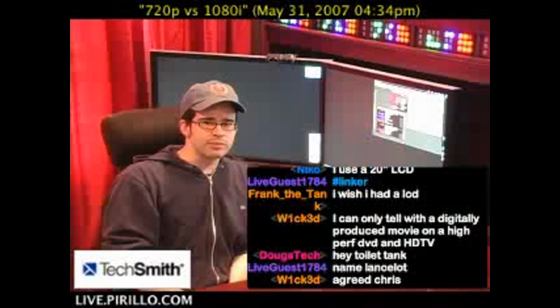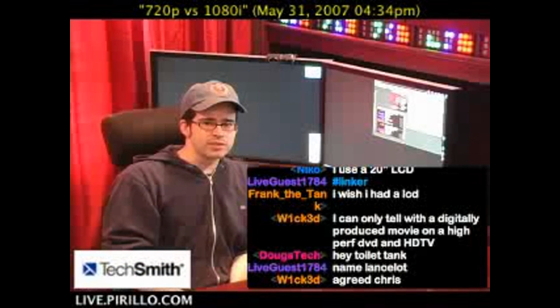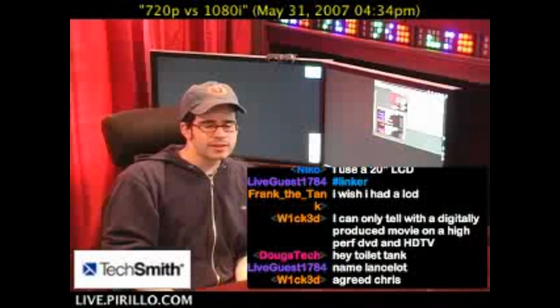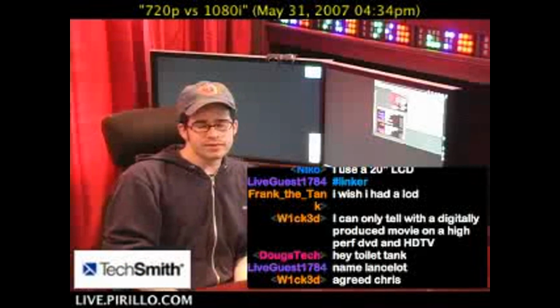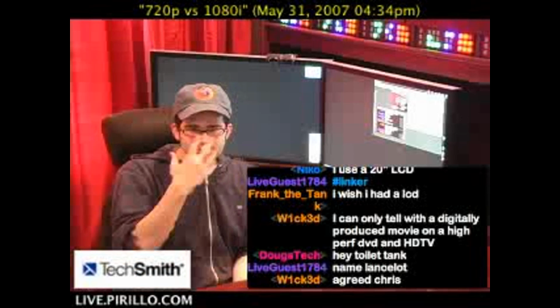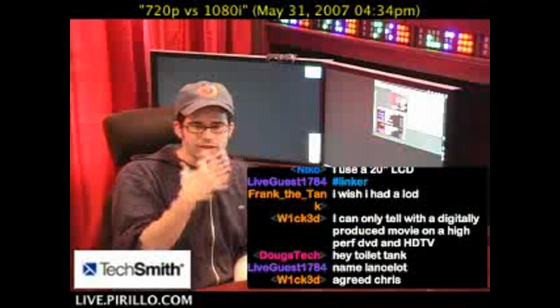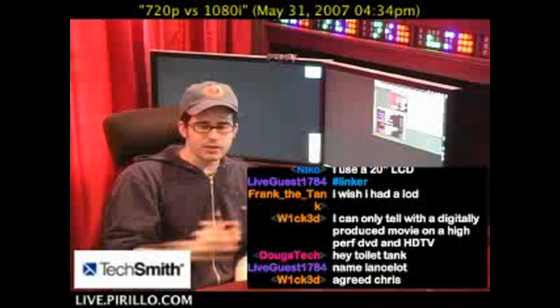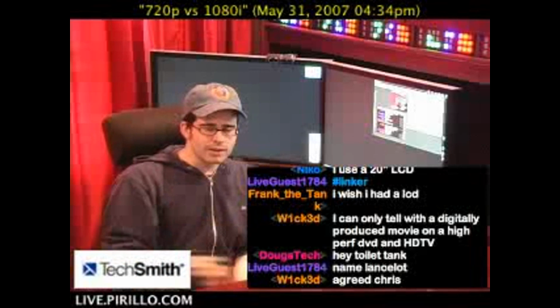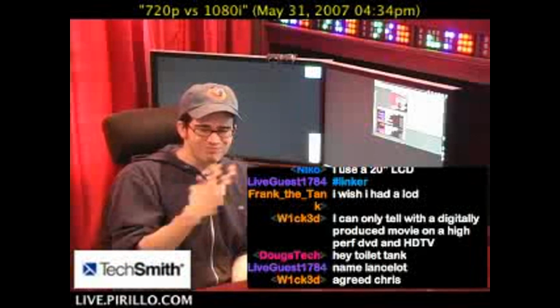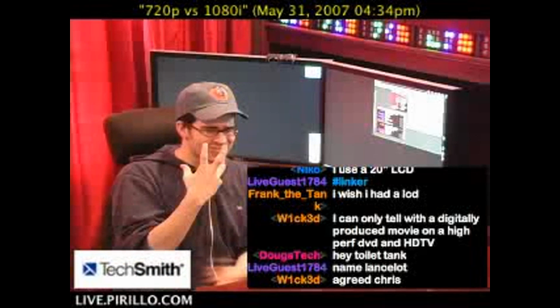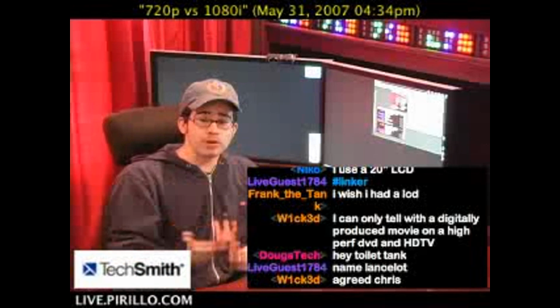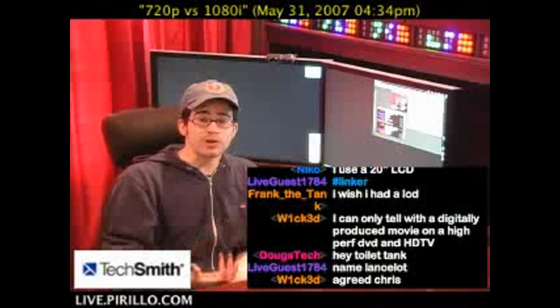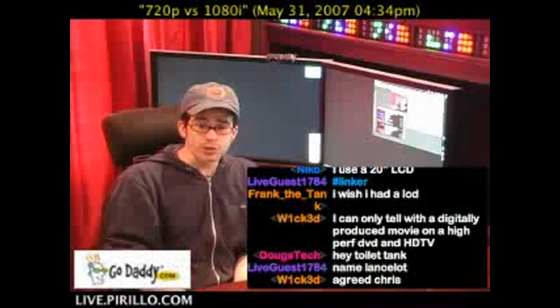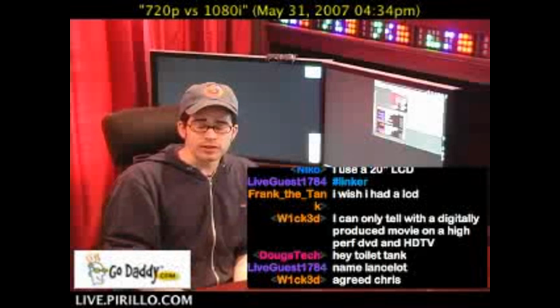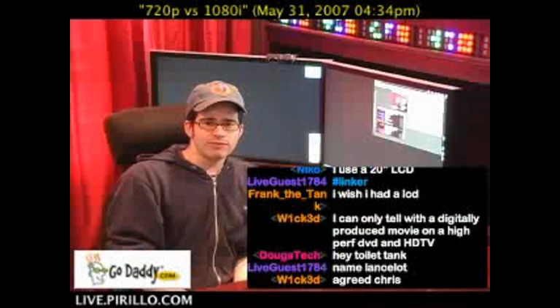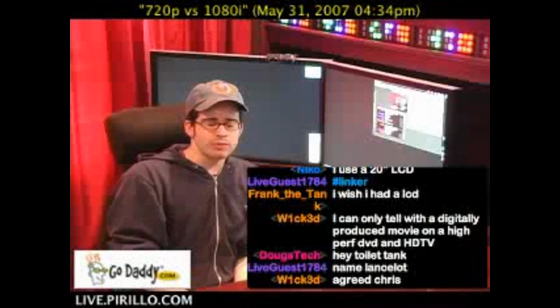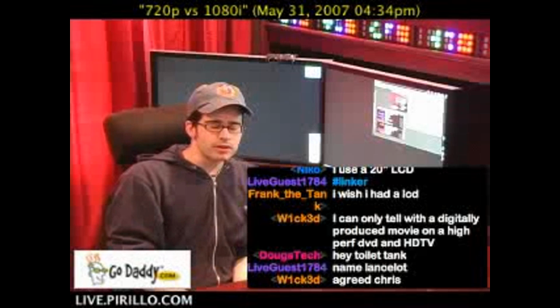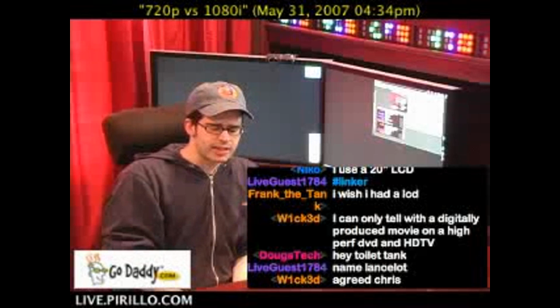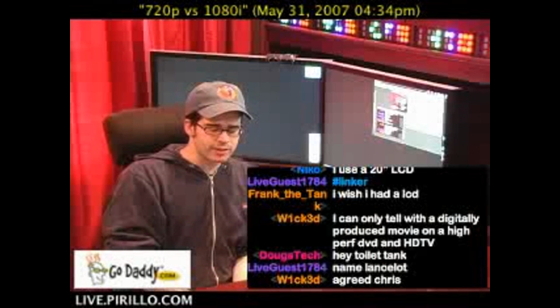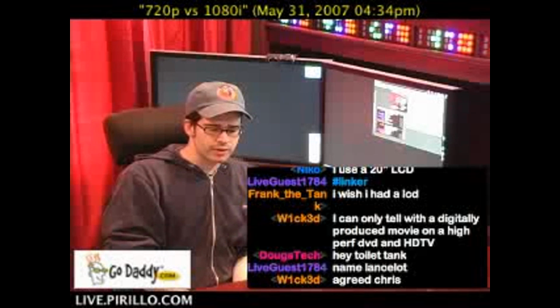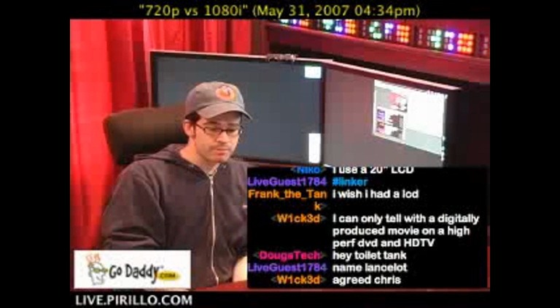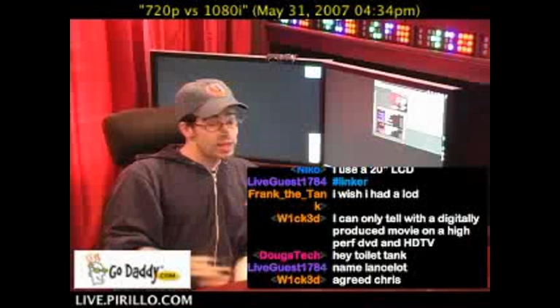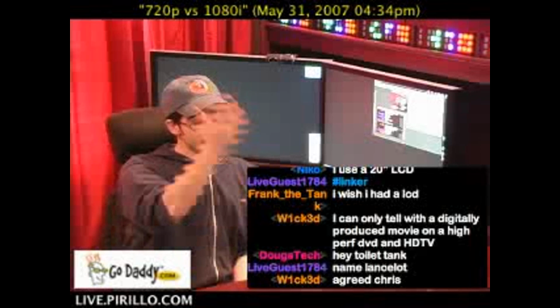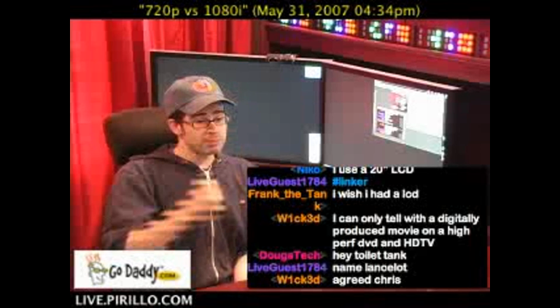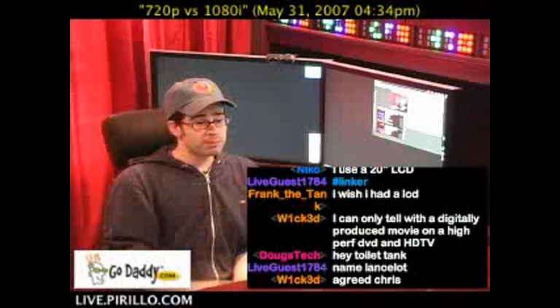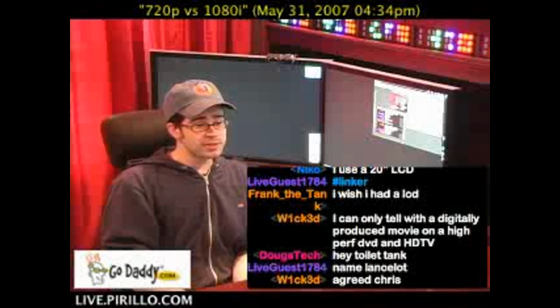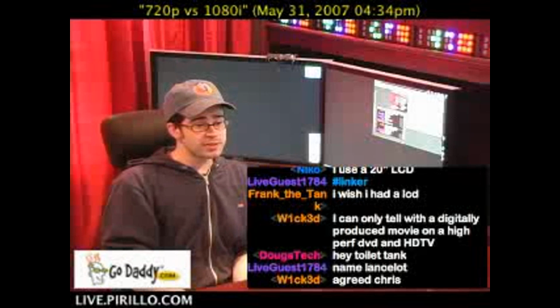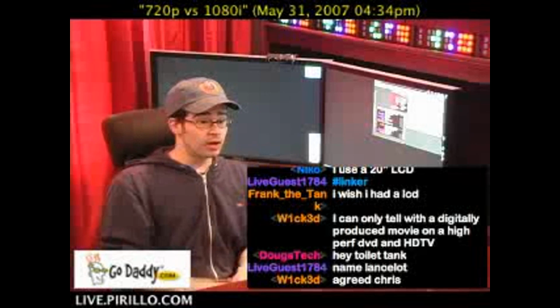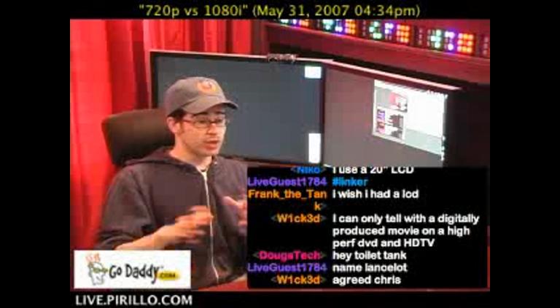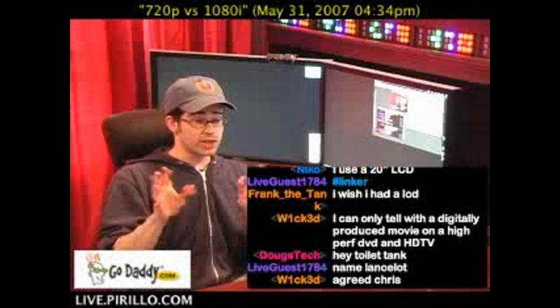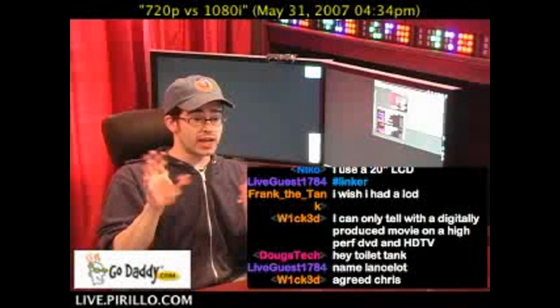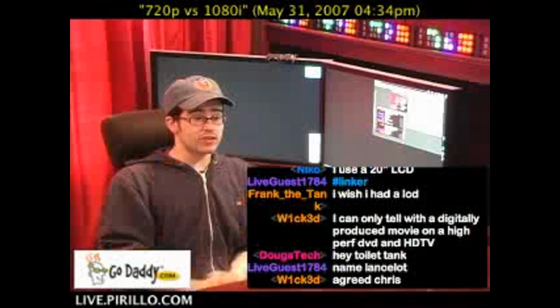It's an optical illusion, if you will, to the nth degree. Now, some people are probably saying, well, 1080p is better.